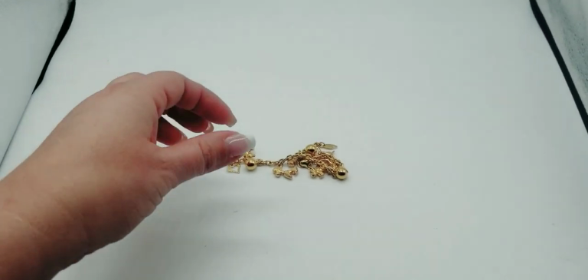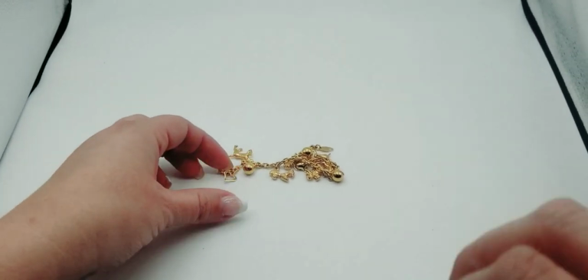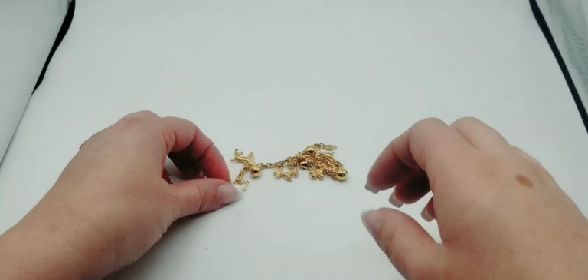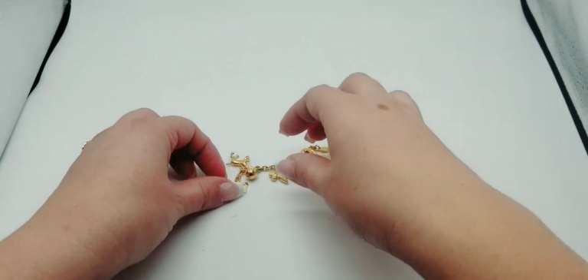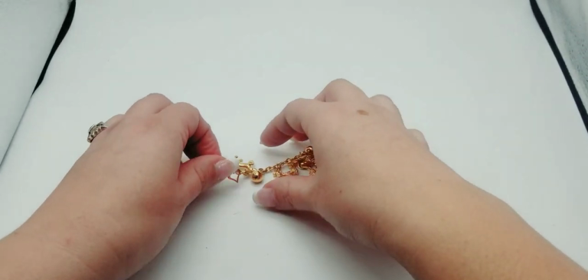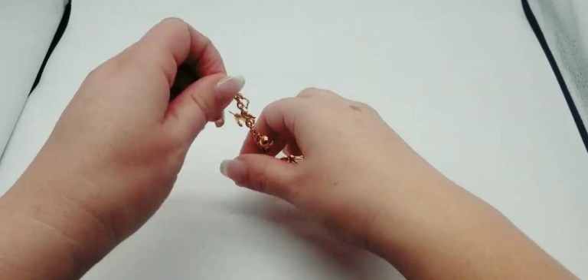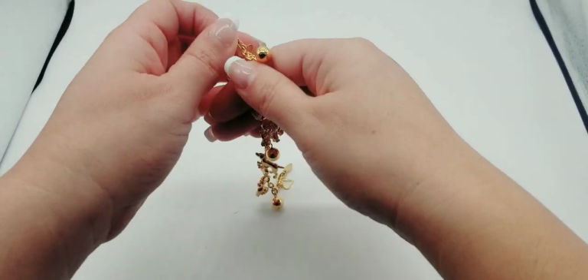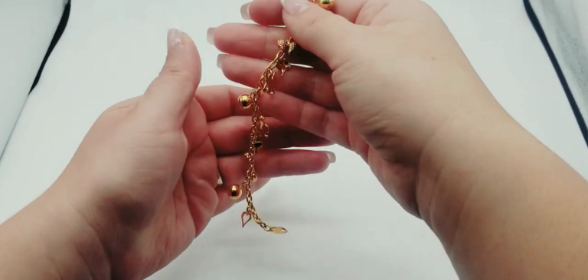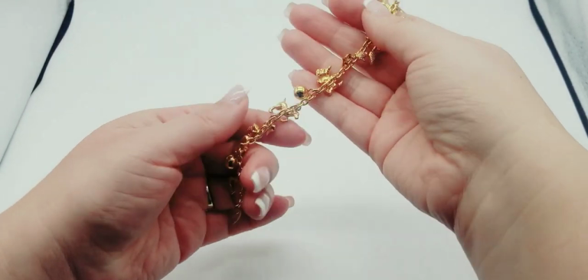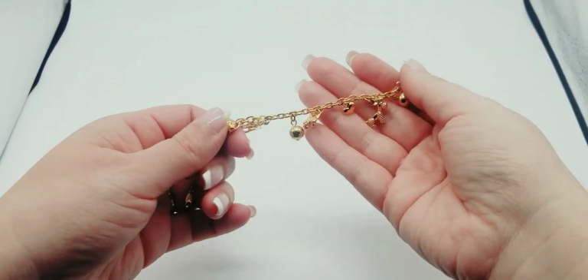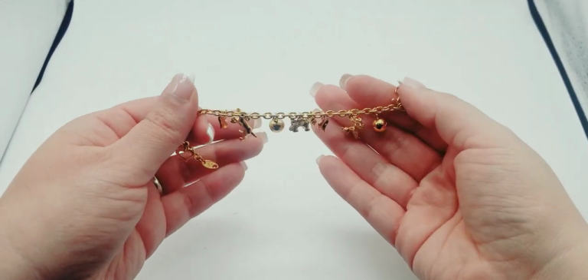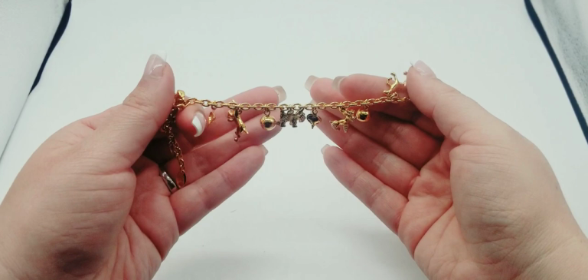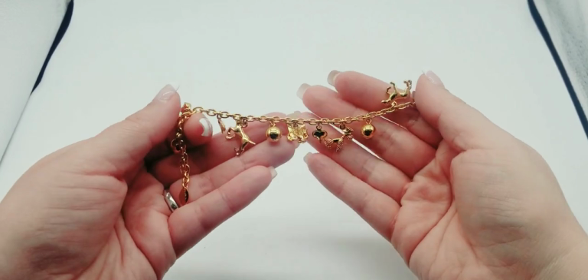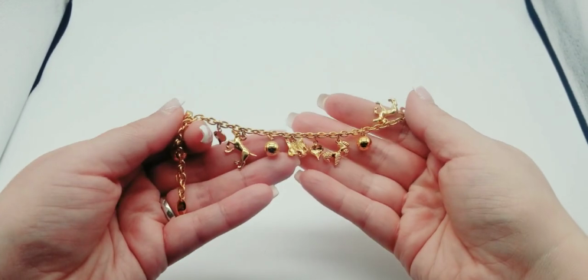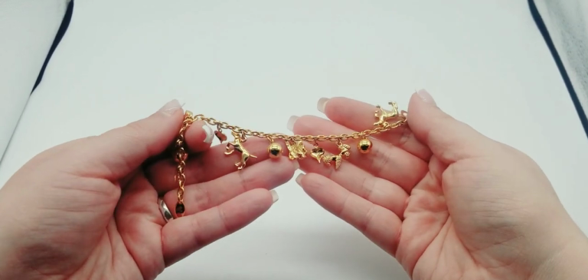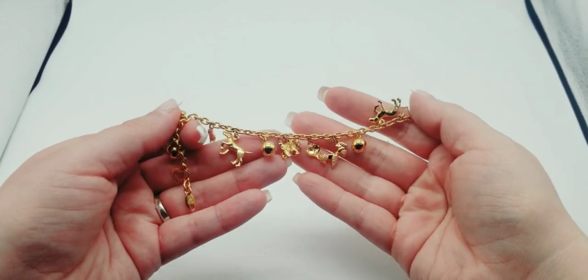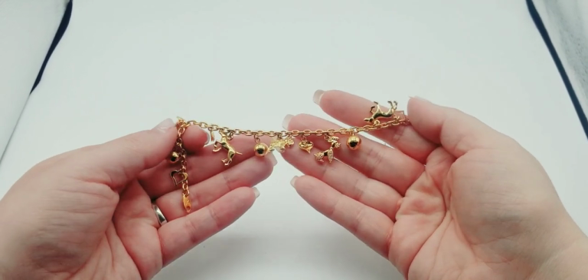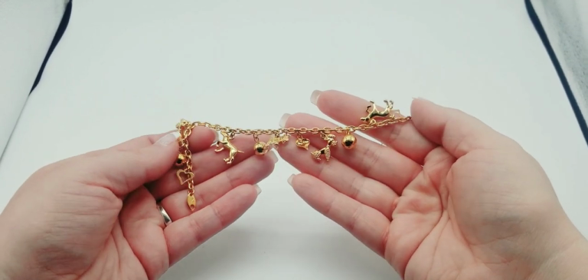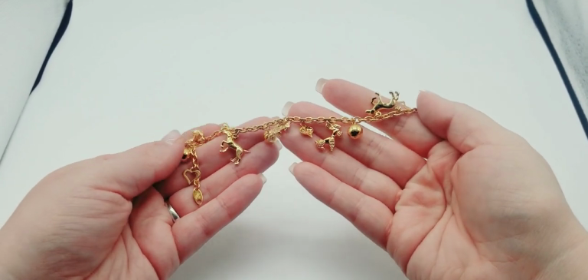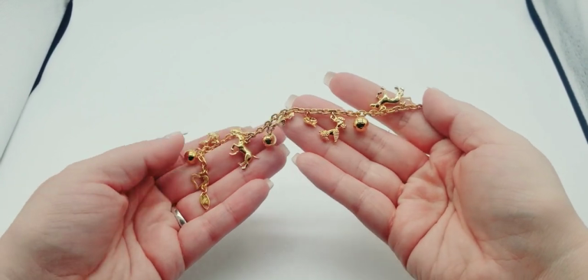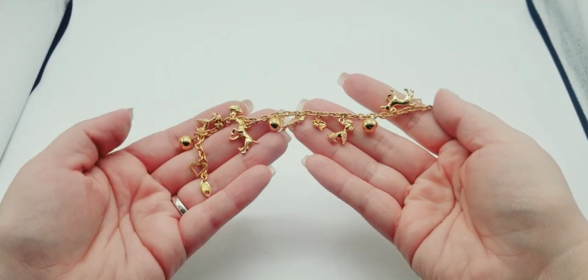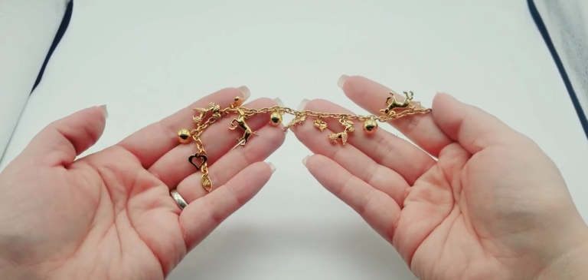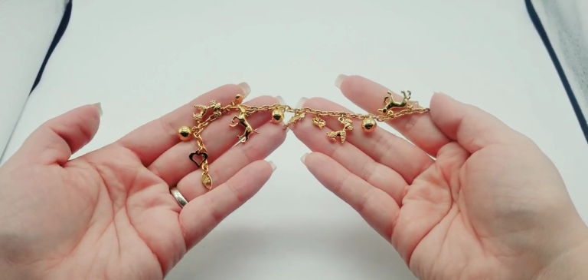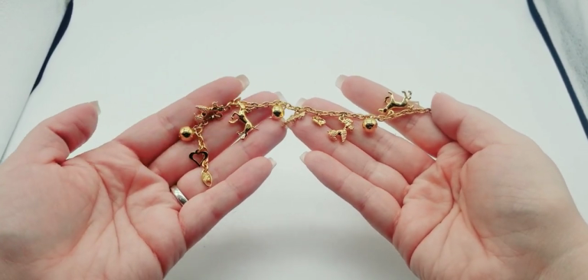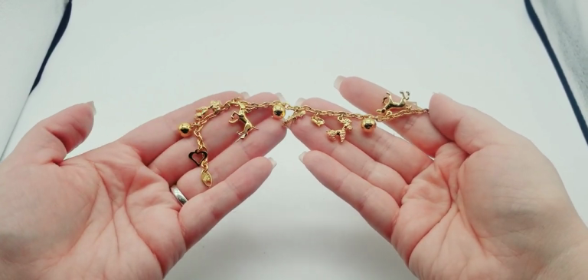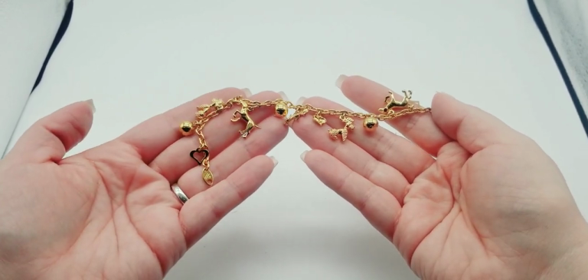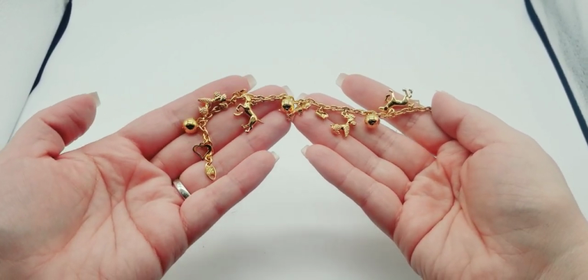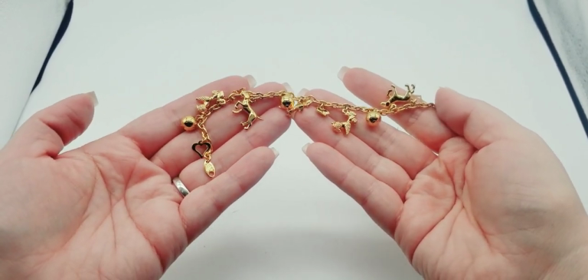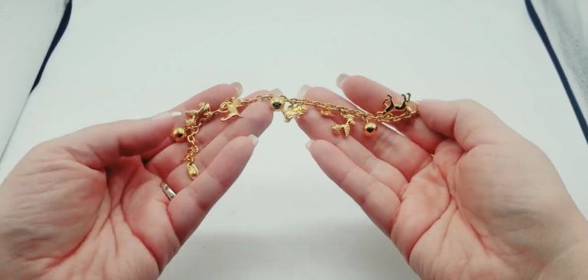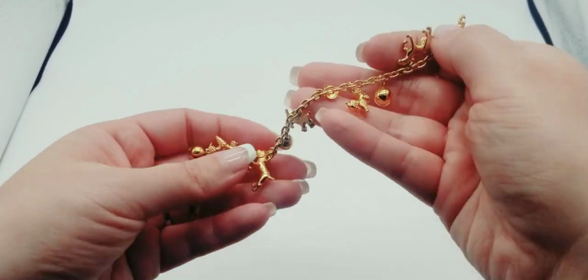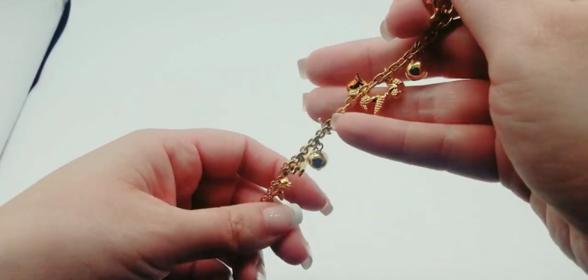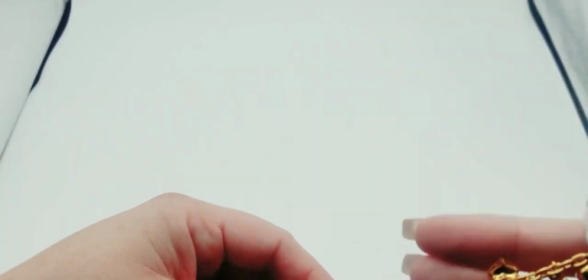I've never come across a Trifari charm bracelet with little doggies — it's so cute.